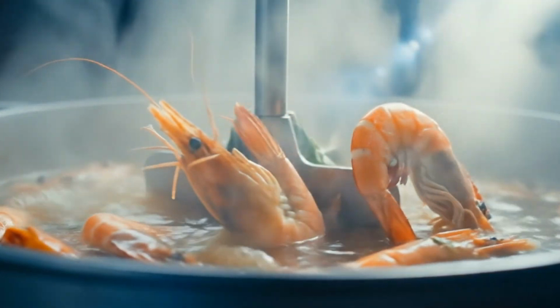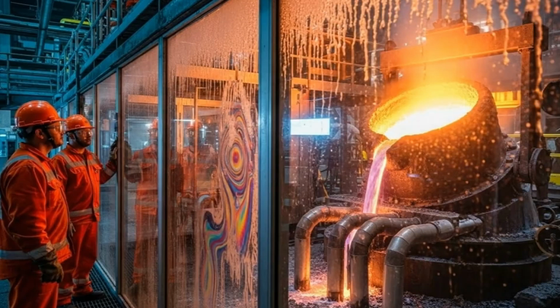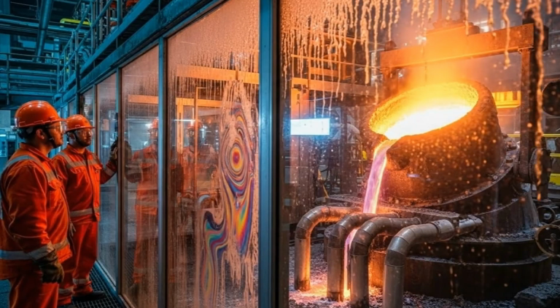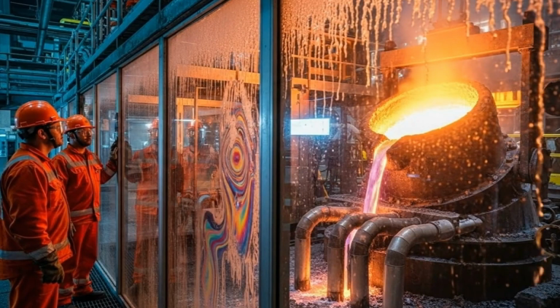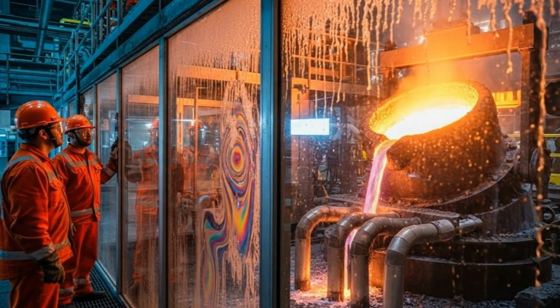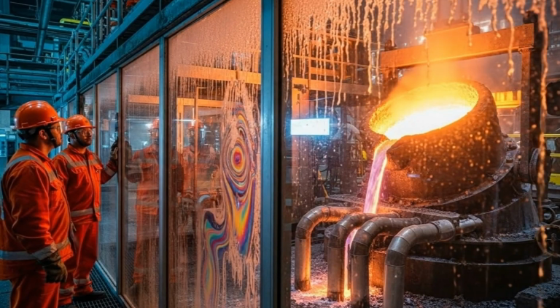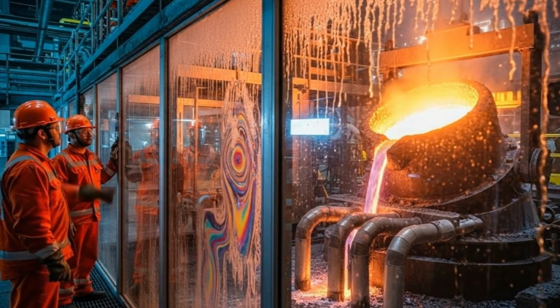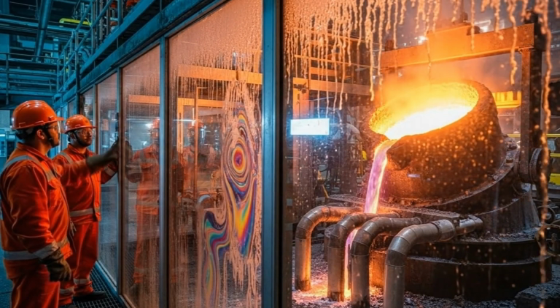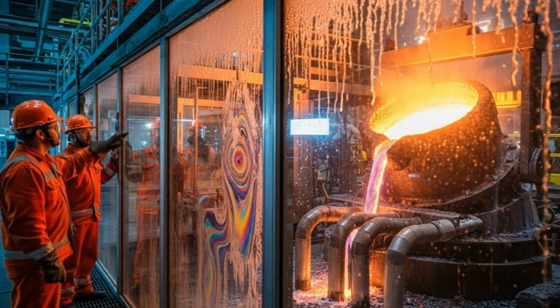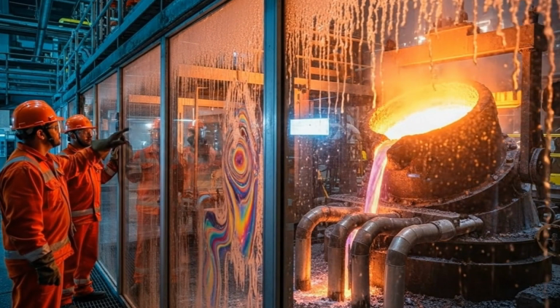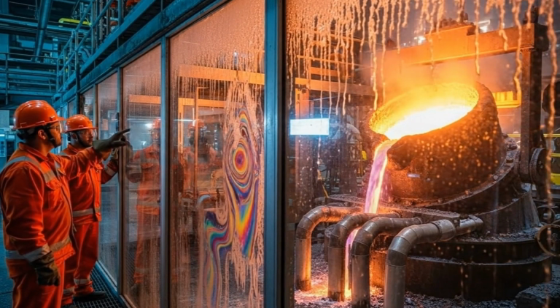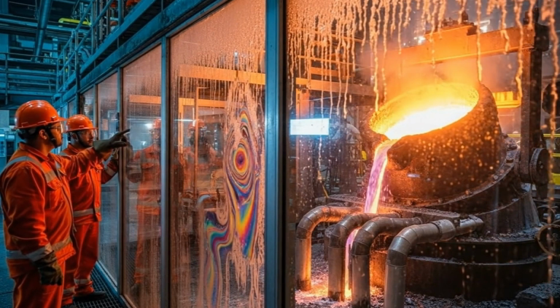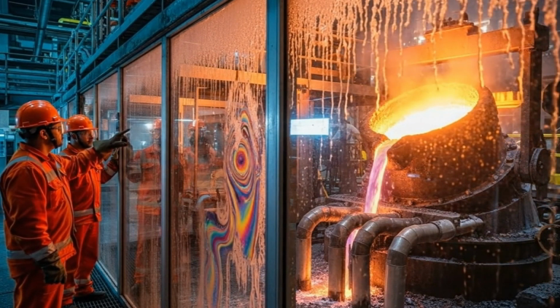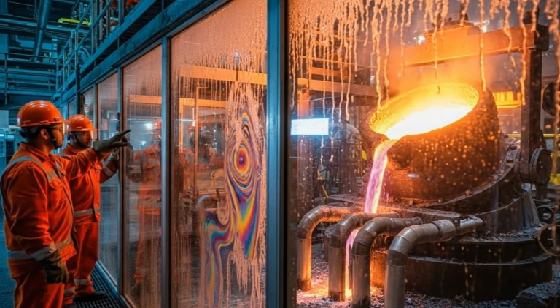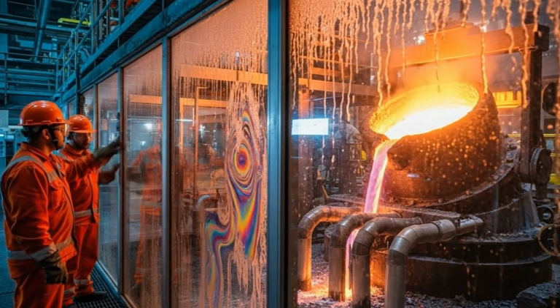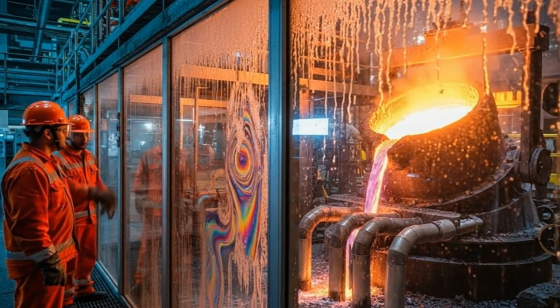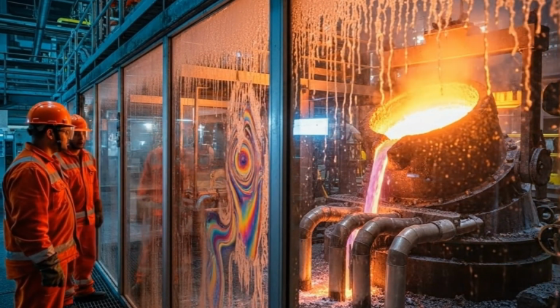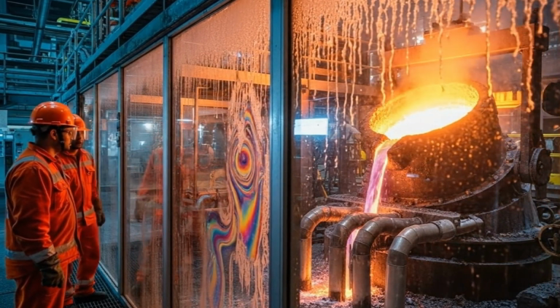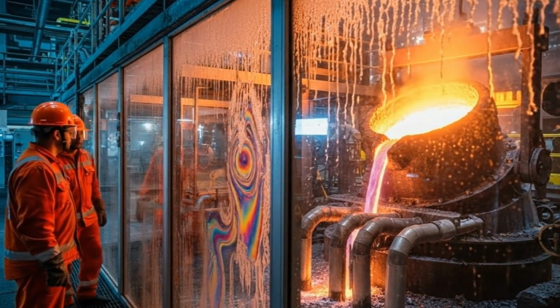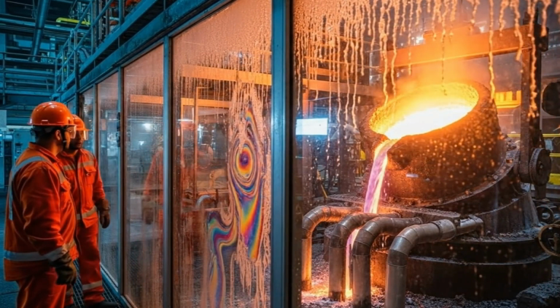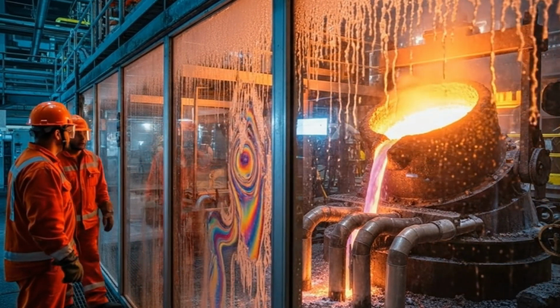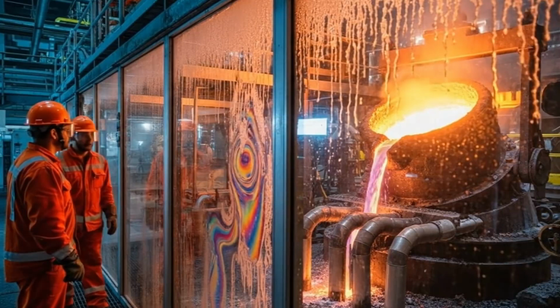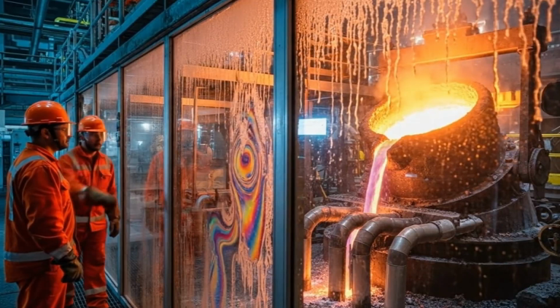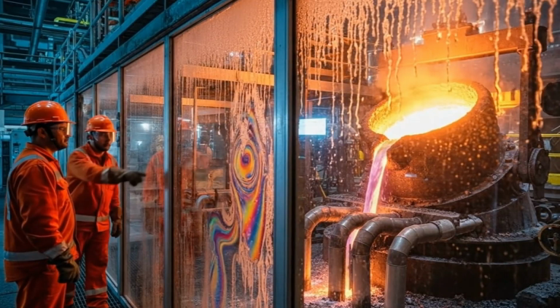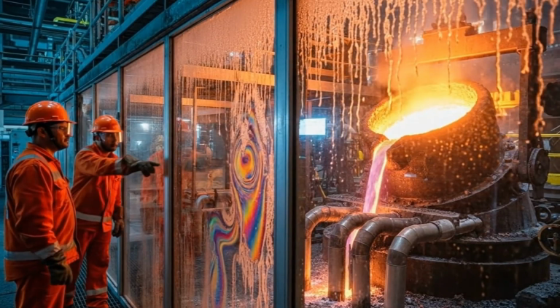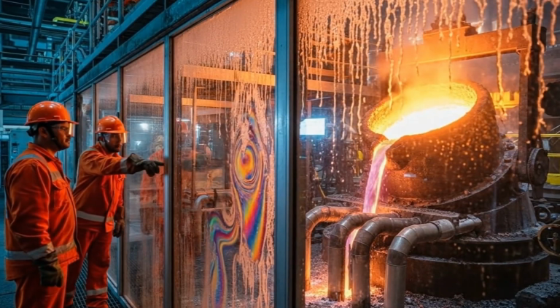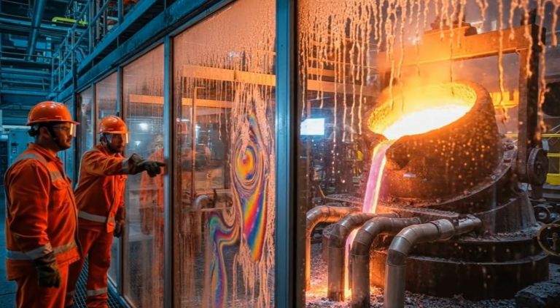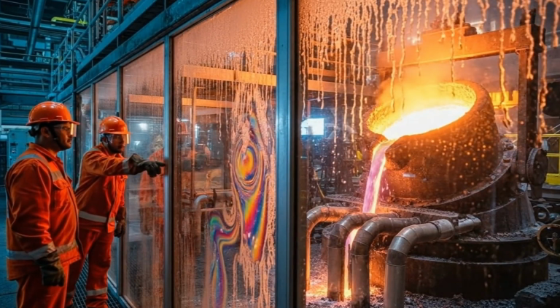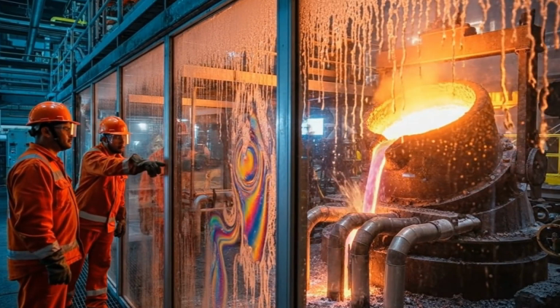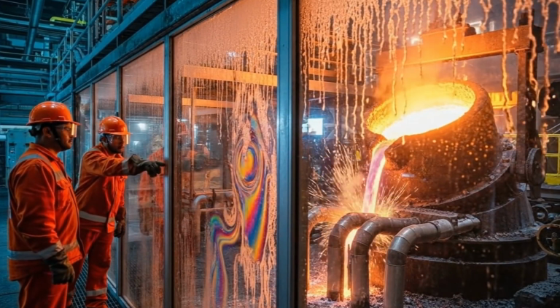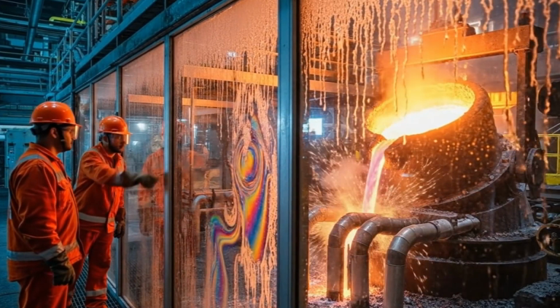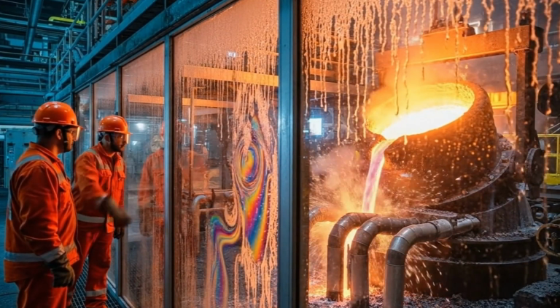Maintain the flow rate at 20,000. Confirmed. Temperature holding steady. Let's start.